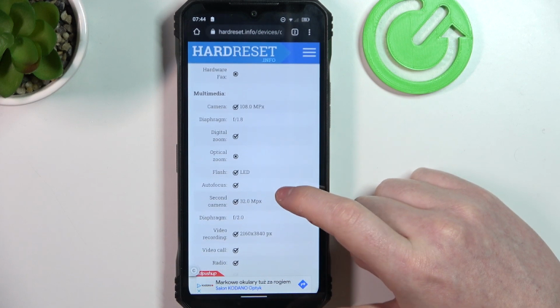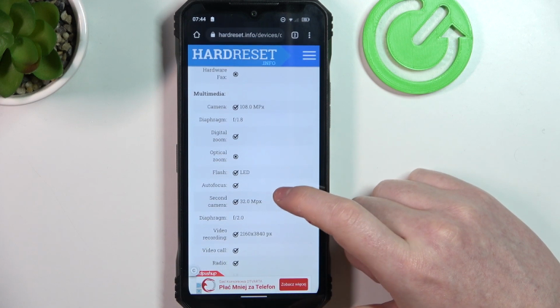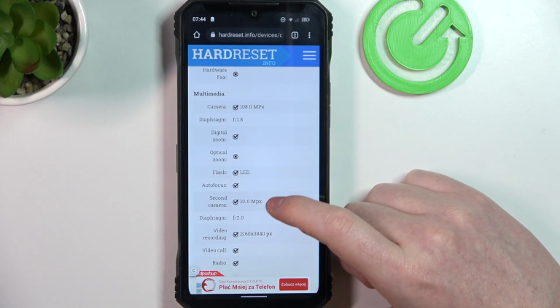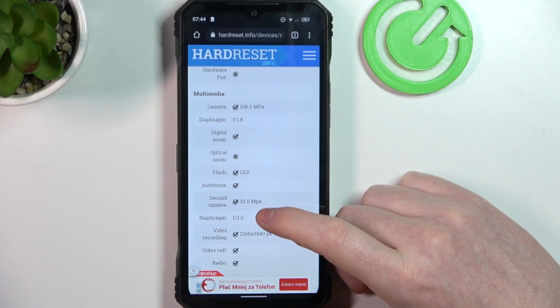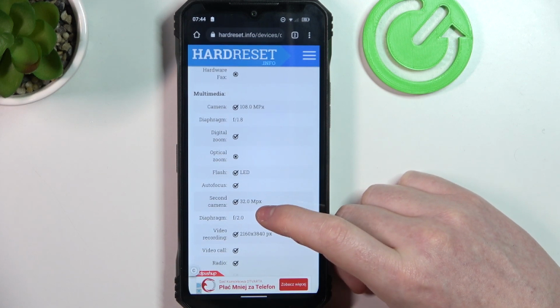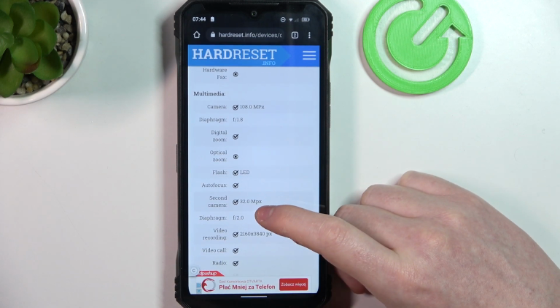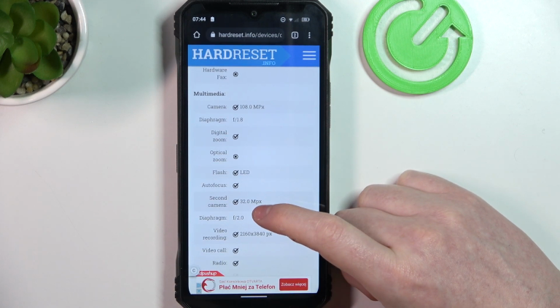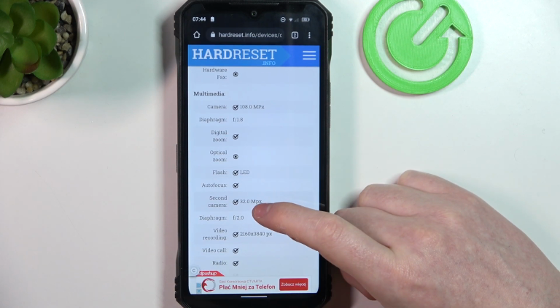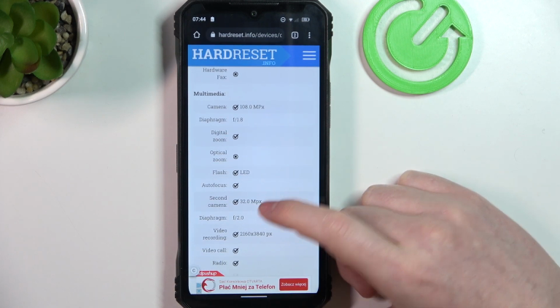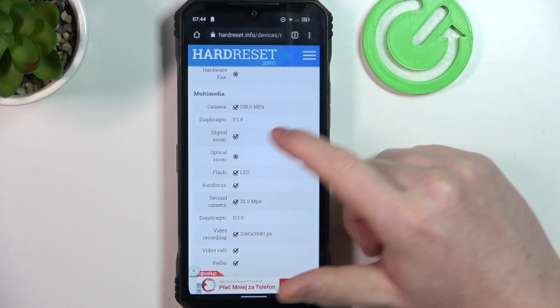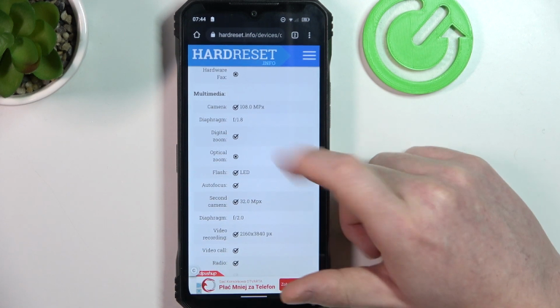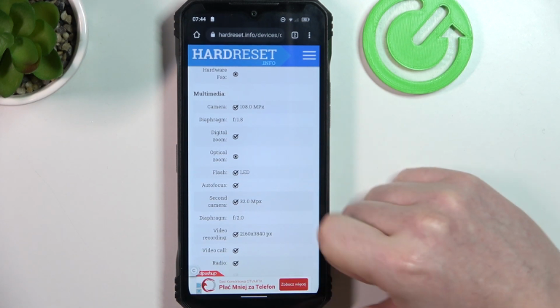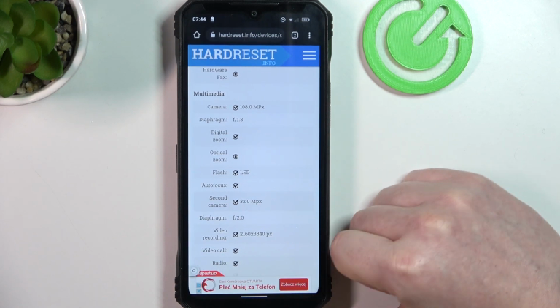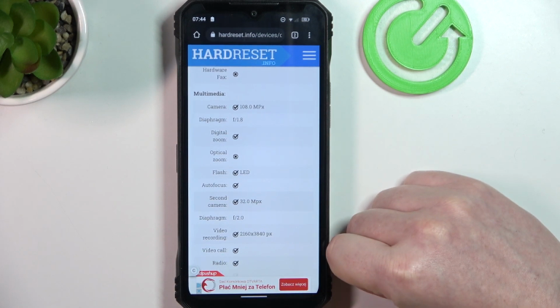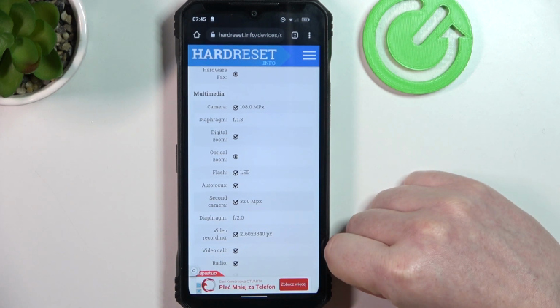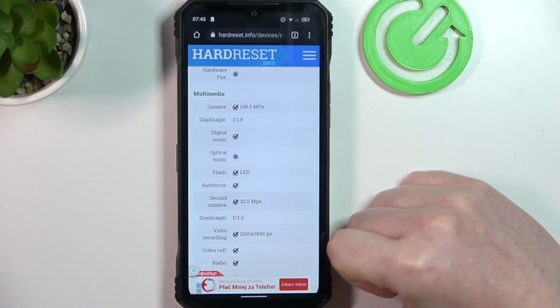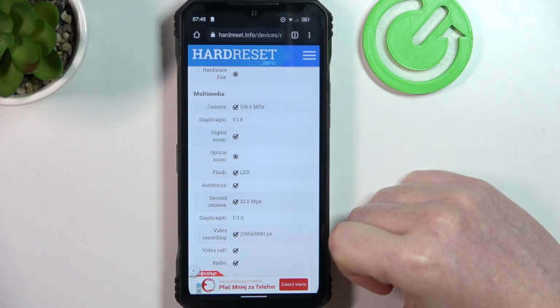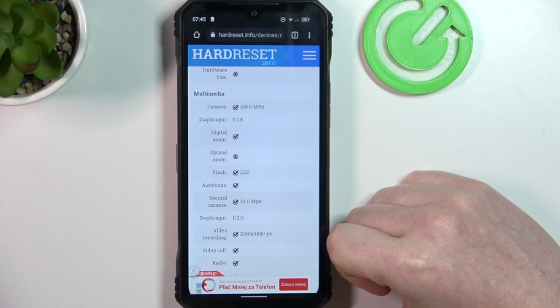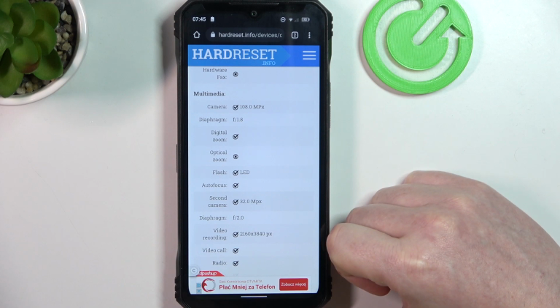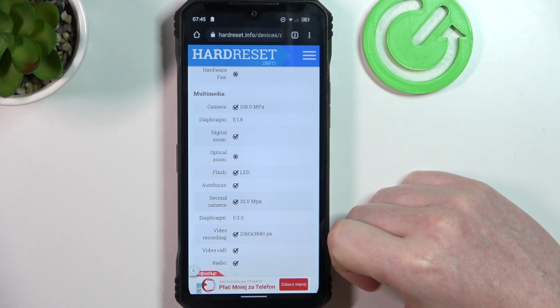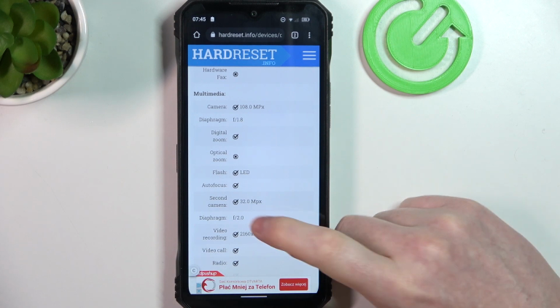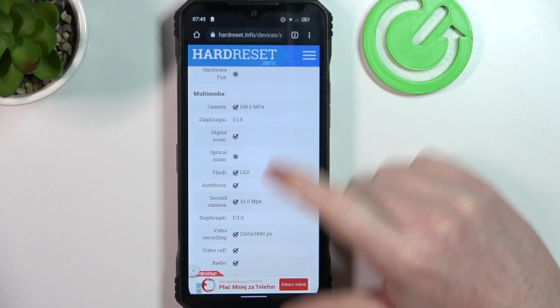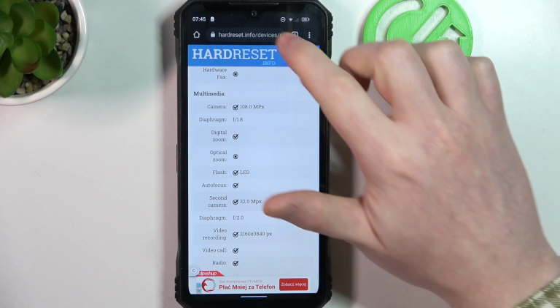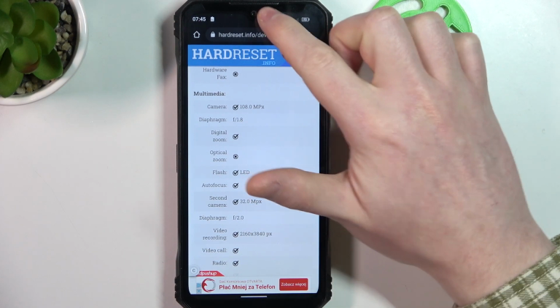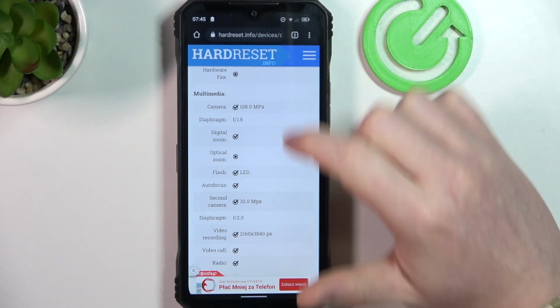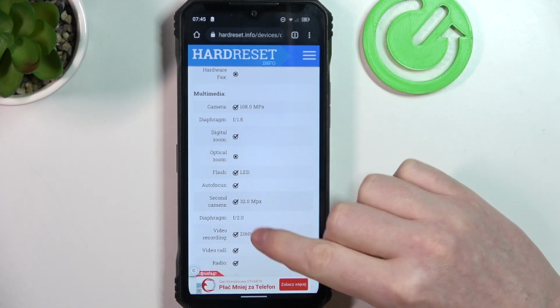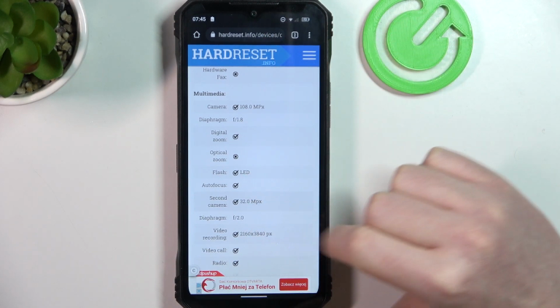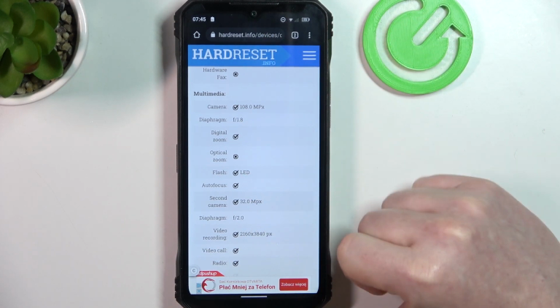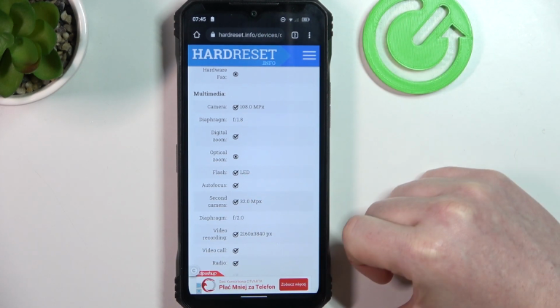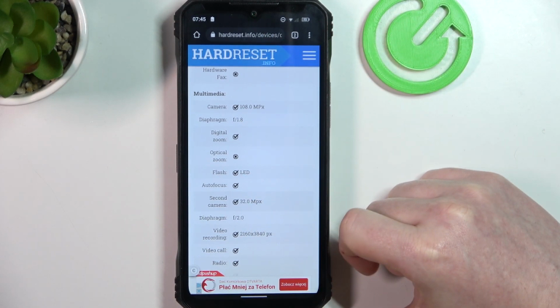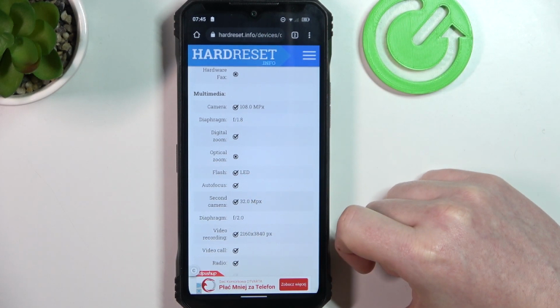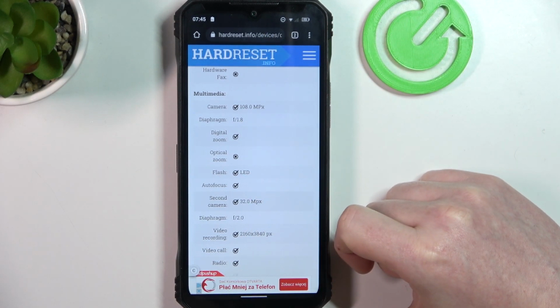Here we can find the camera megapixels. The rear camera is 108 megapixels and the second camera, the front one right here, is 32 megapixels.